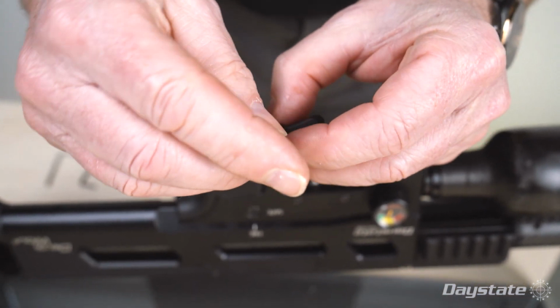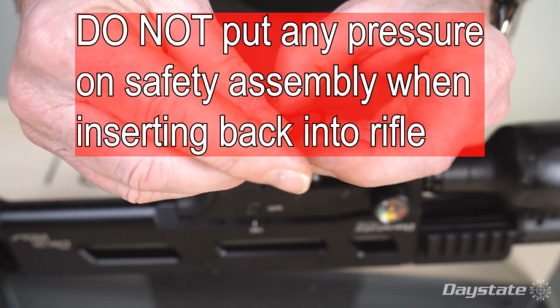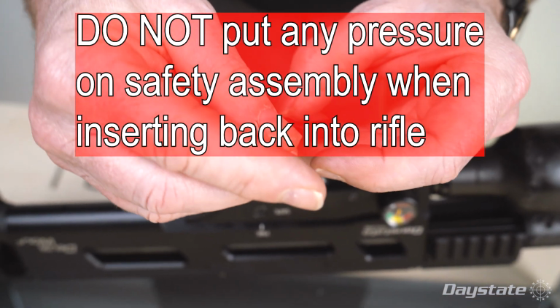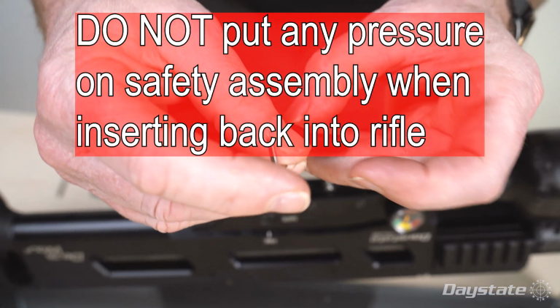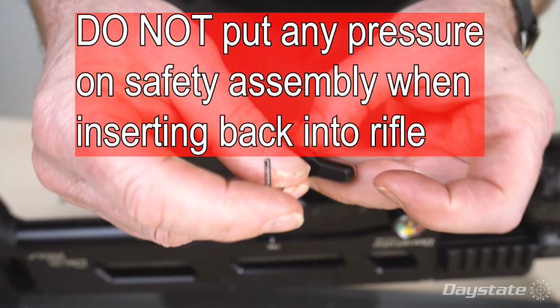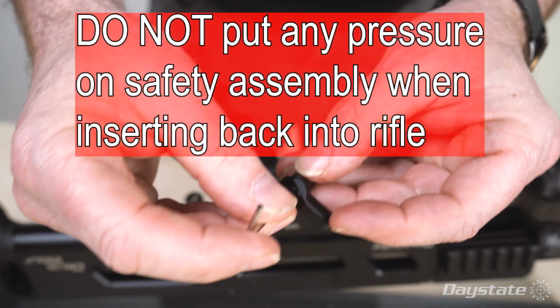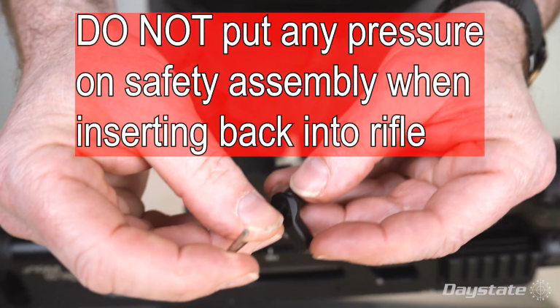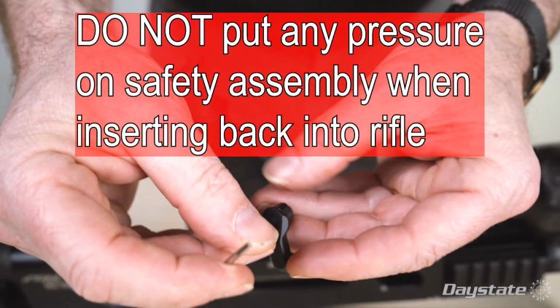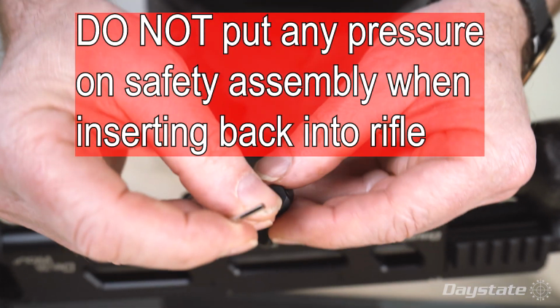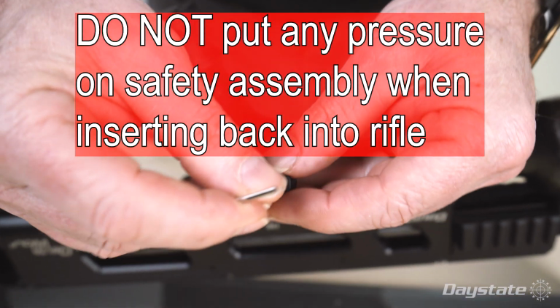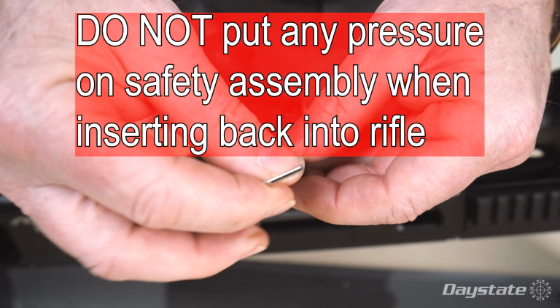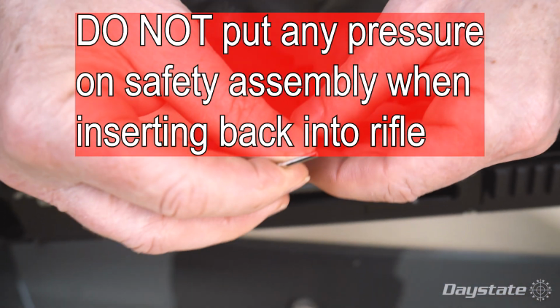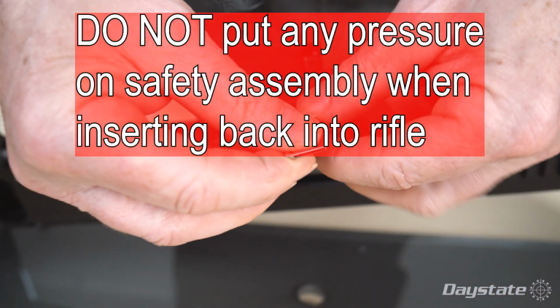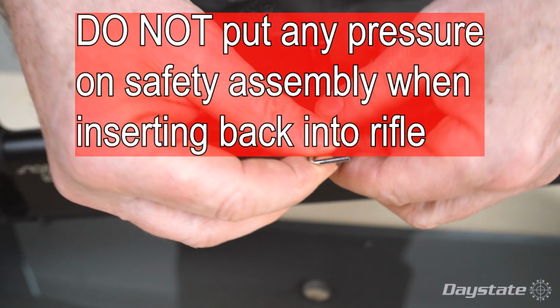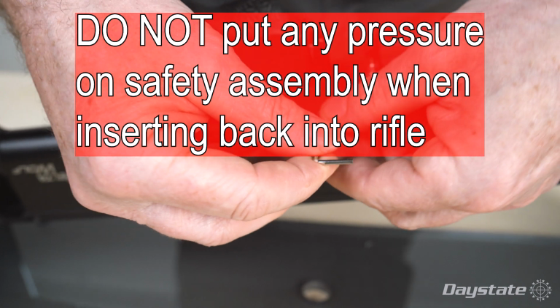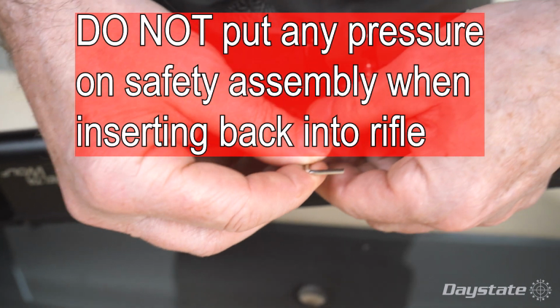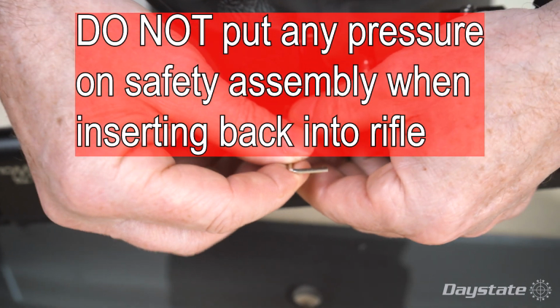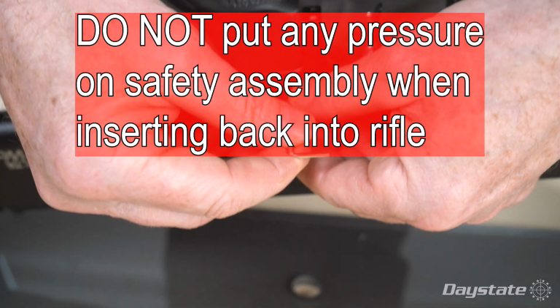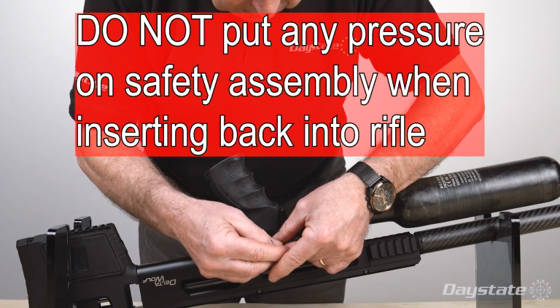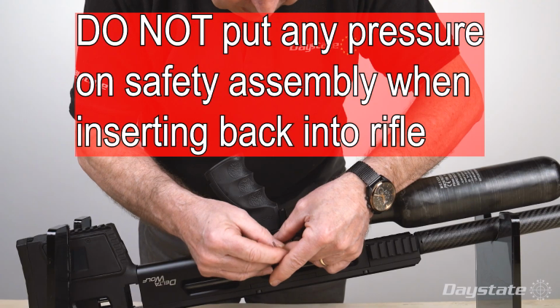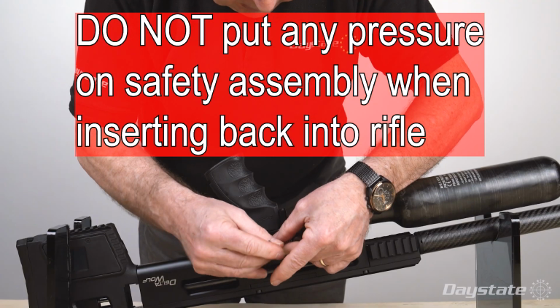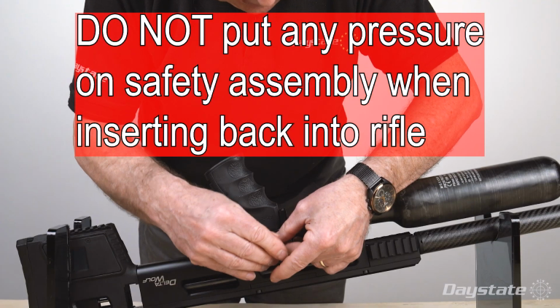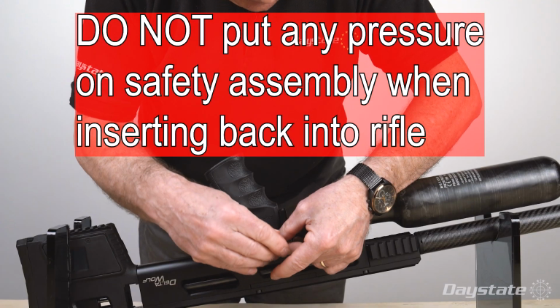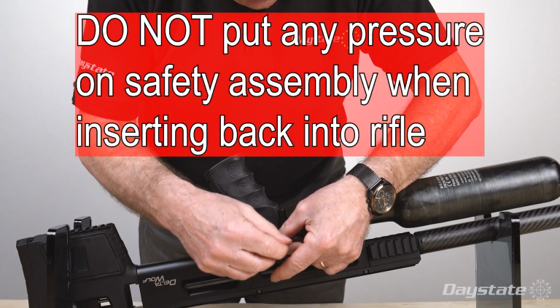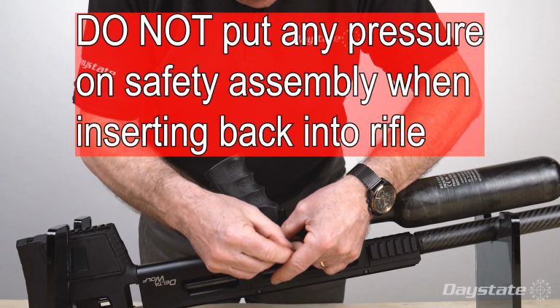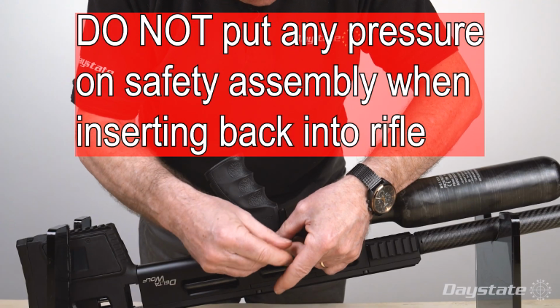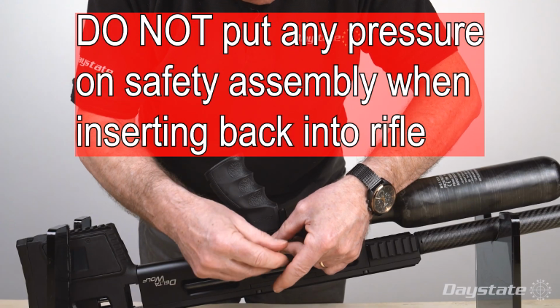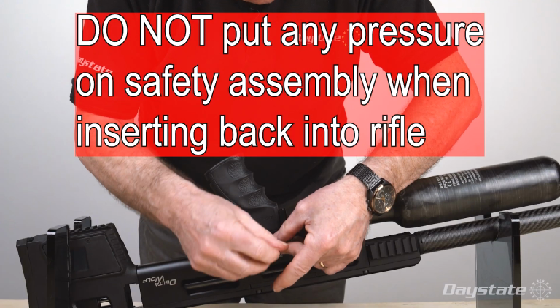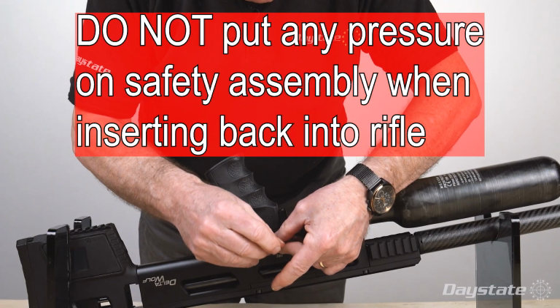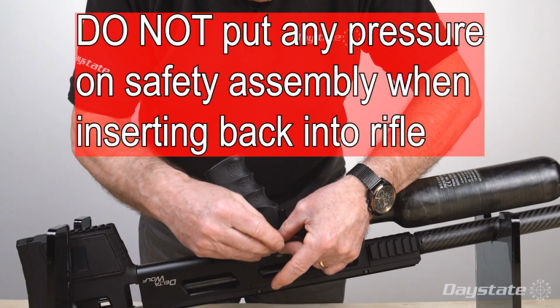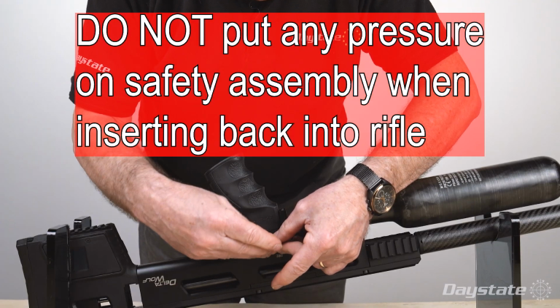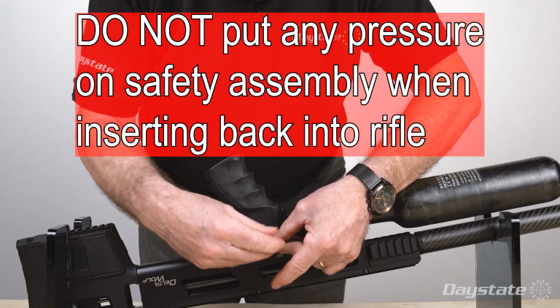Again, do not put any pressure on the safety assembly when inserting back into the rifle.